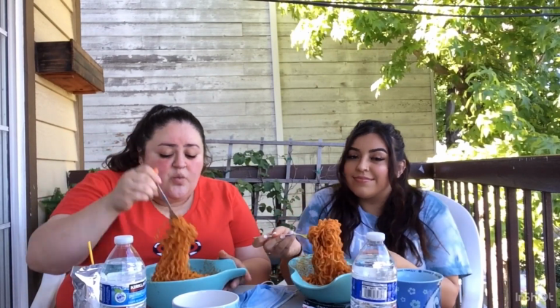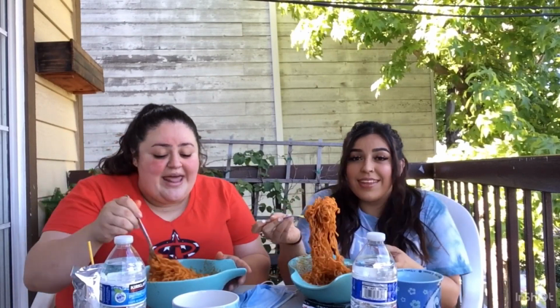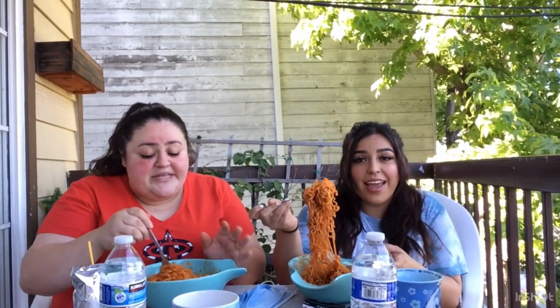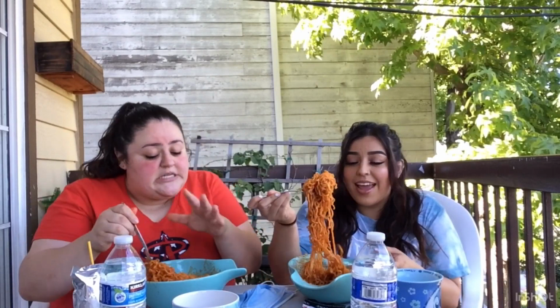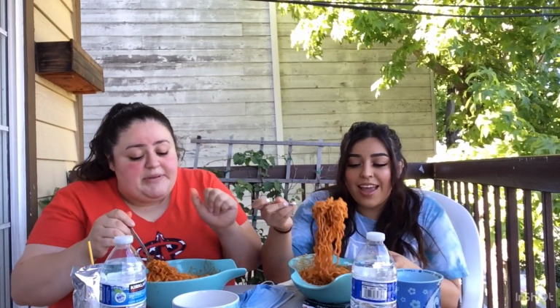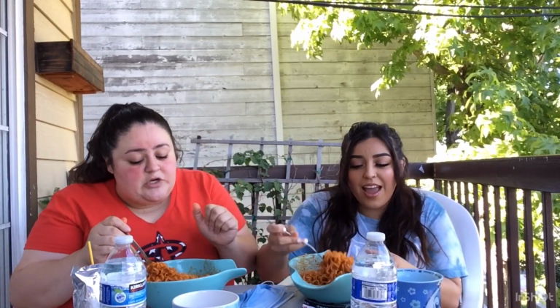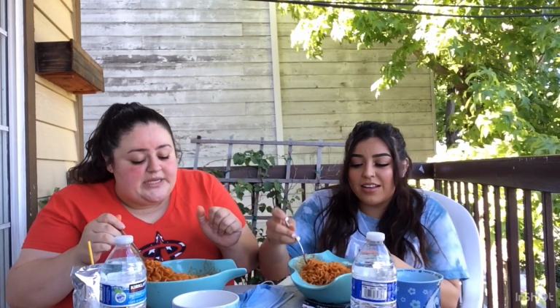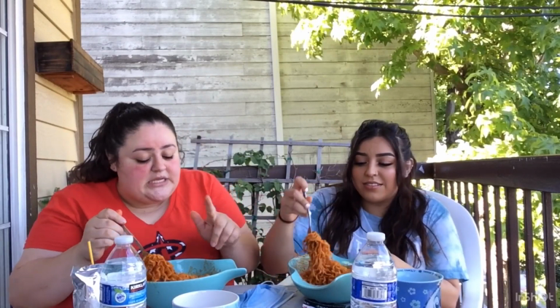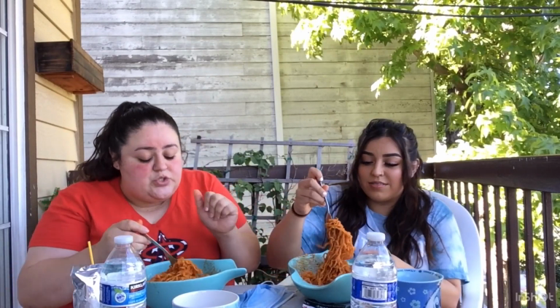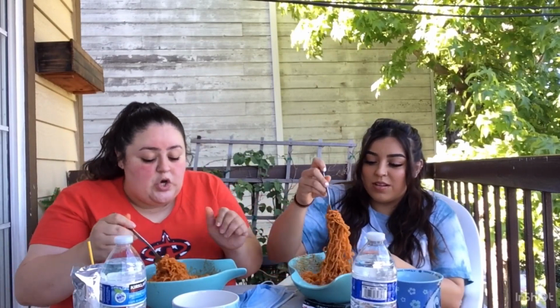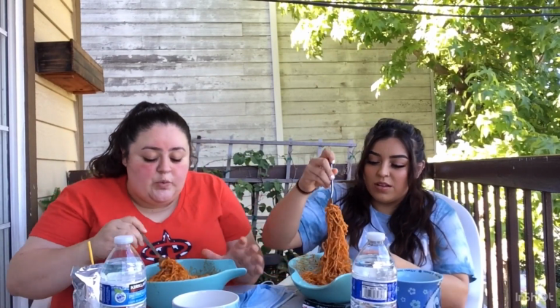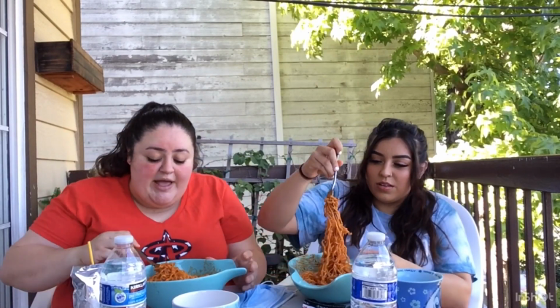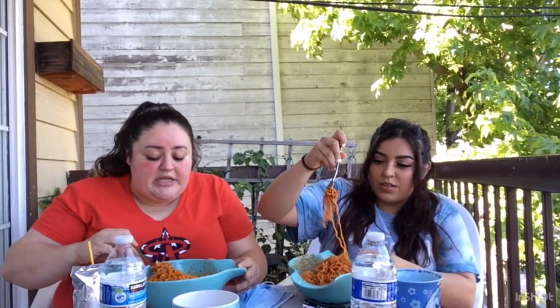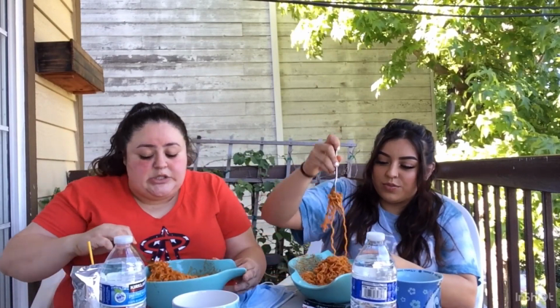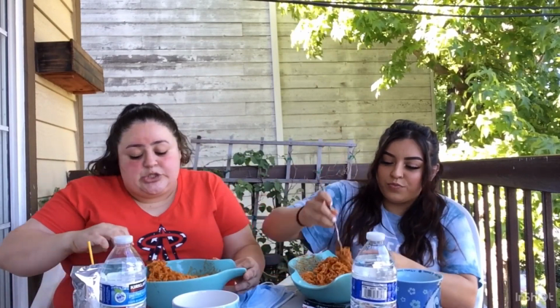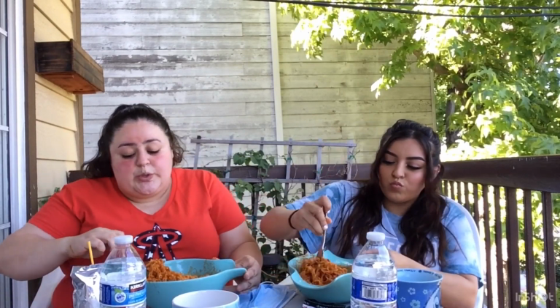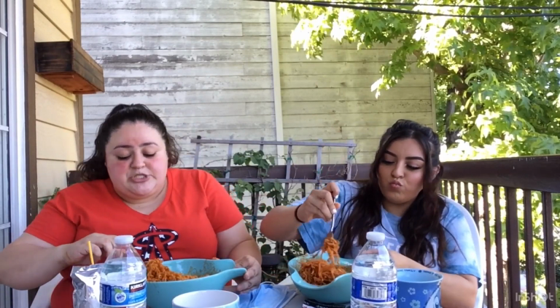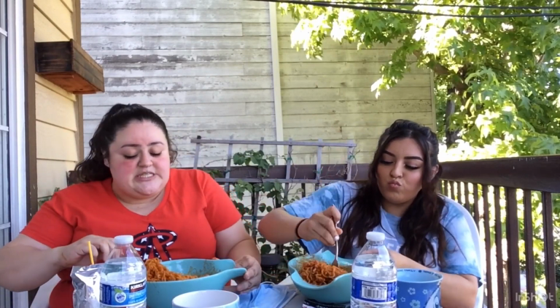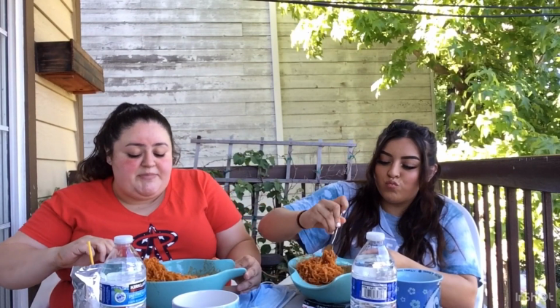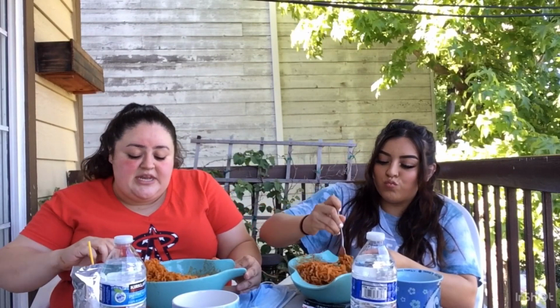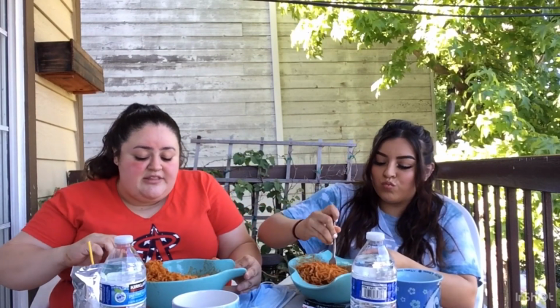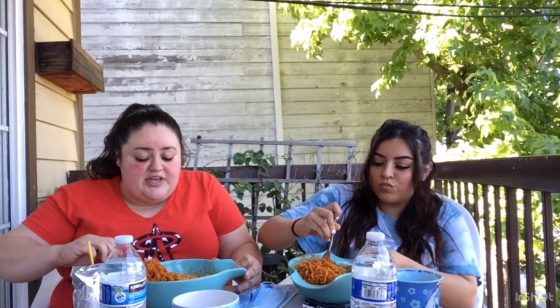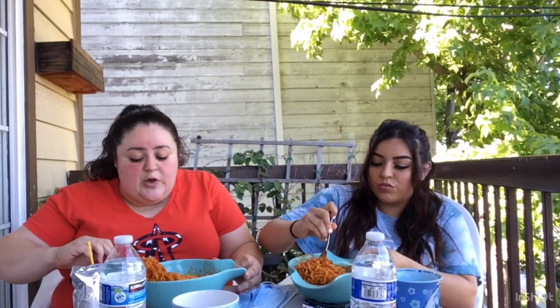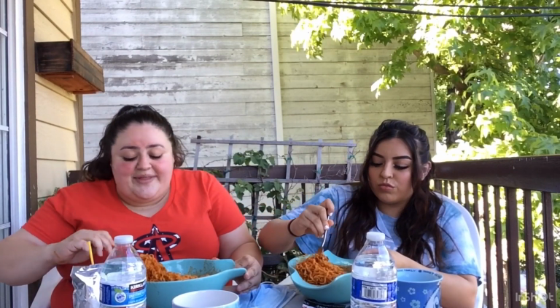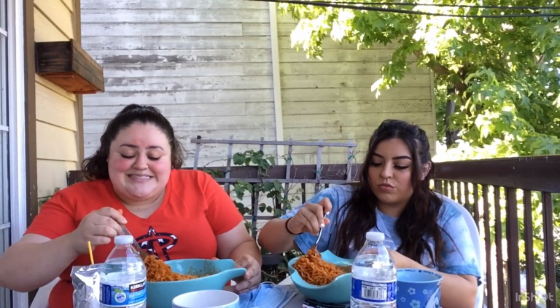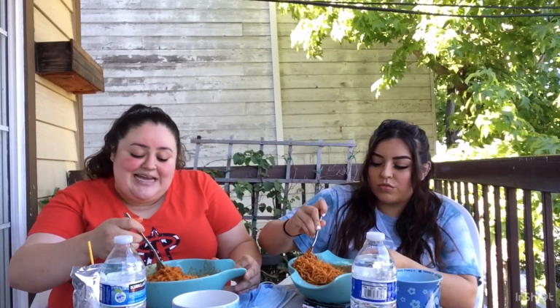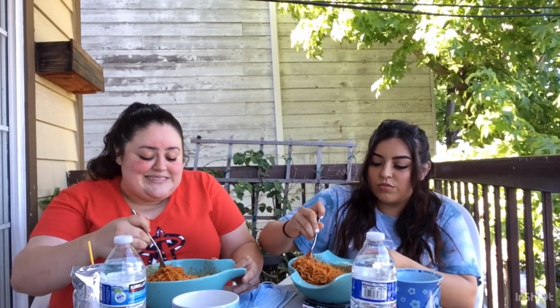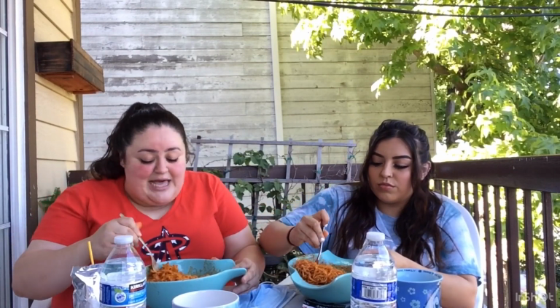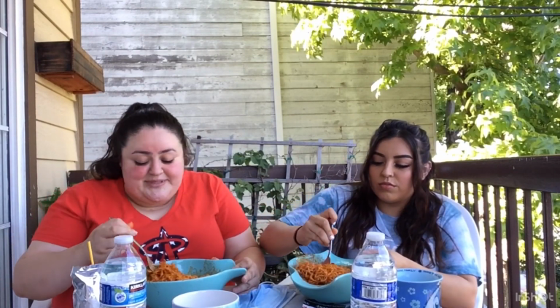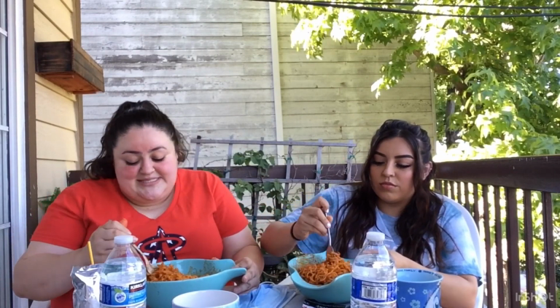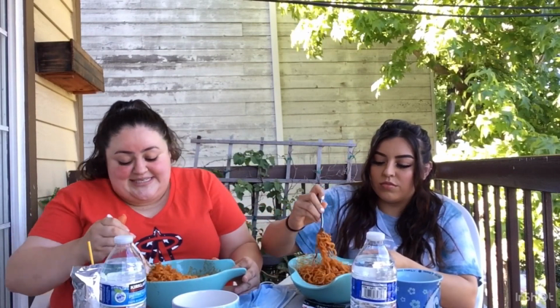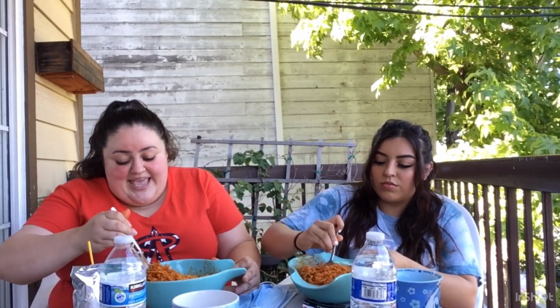We had to mix it up a little bit because we were having a little interruptions at the beginning of the video, but that's not going to stop us today.